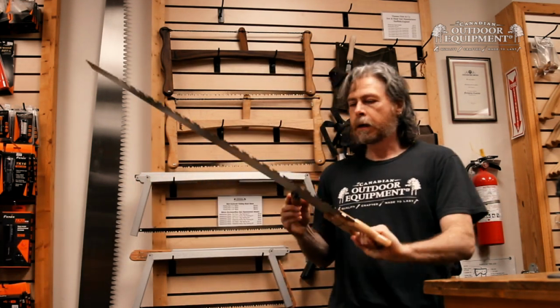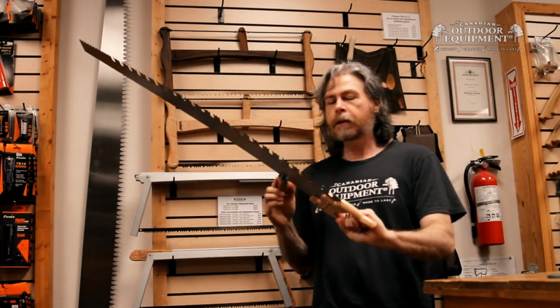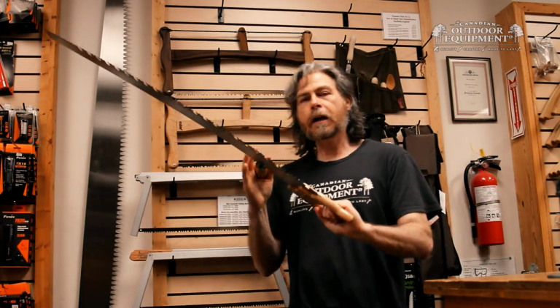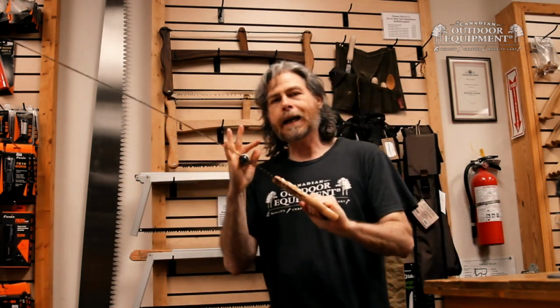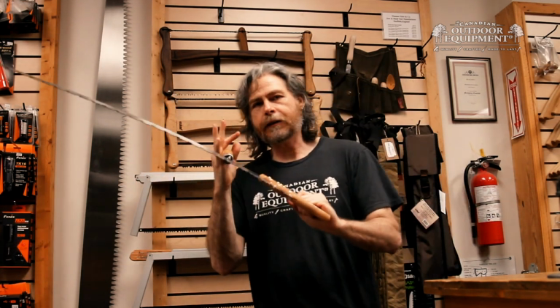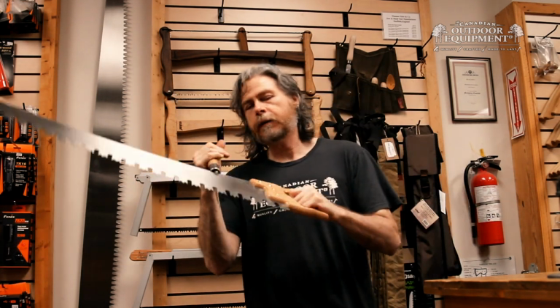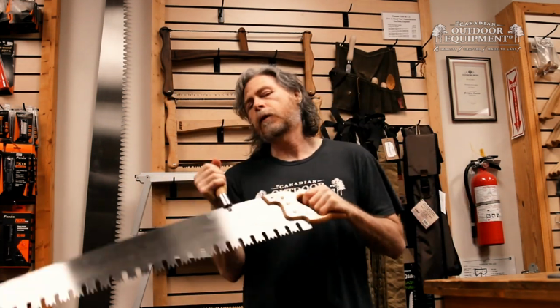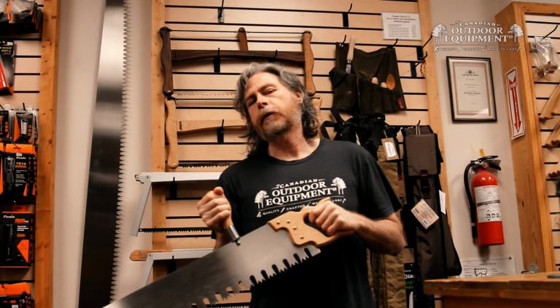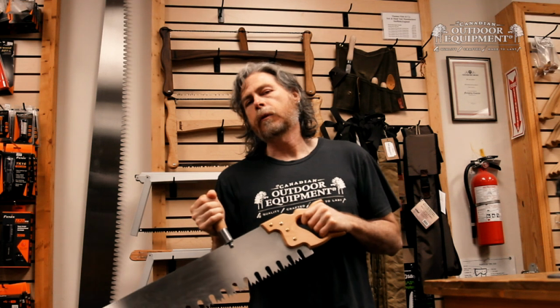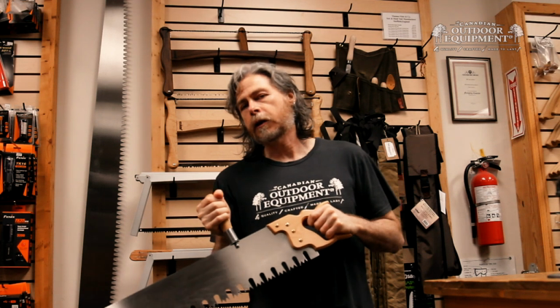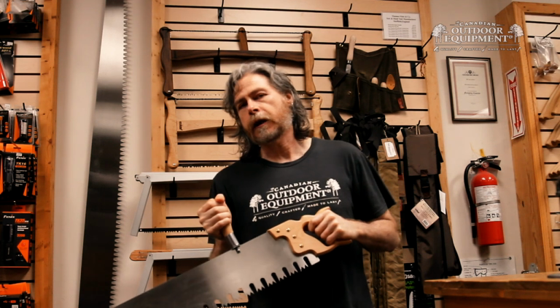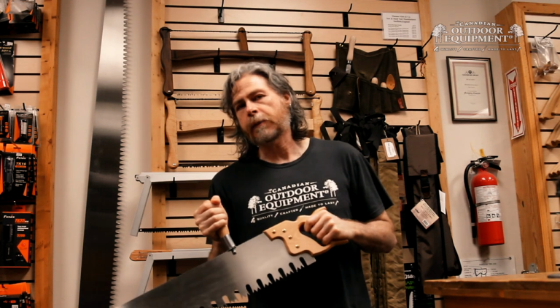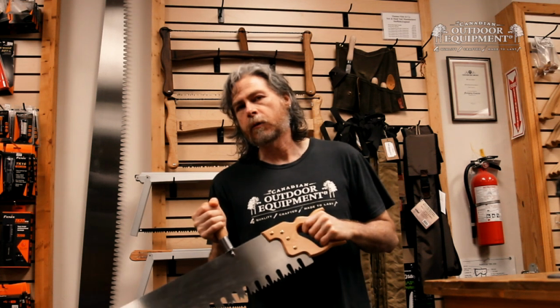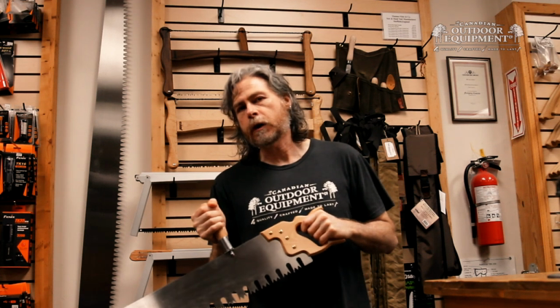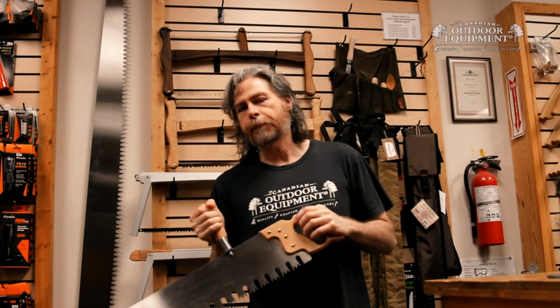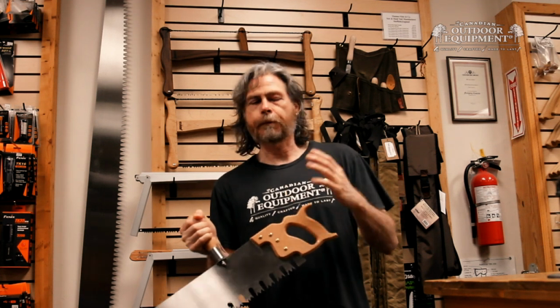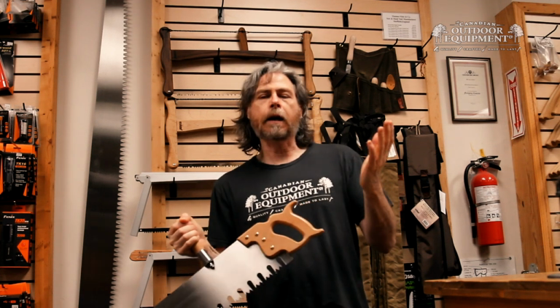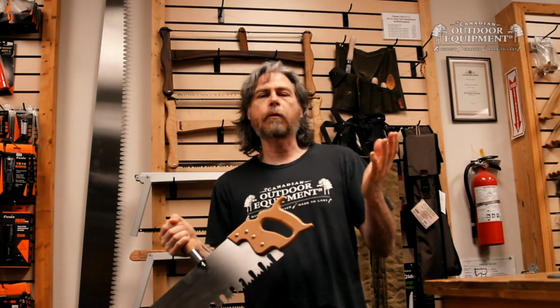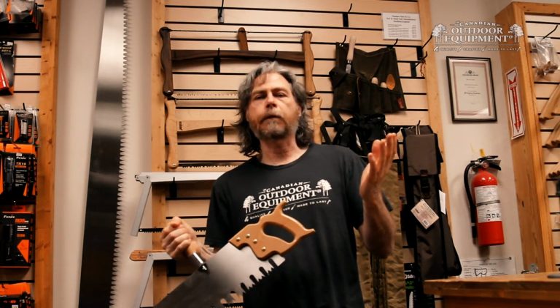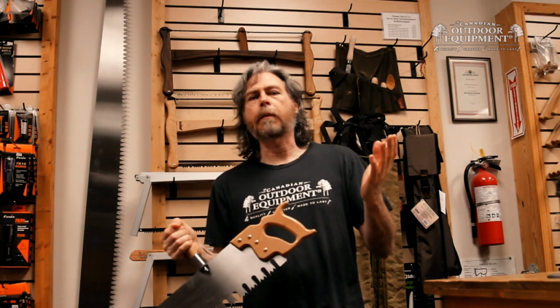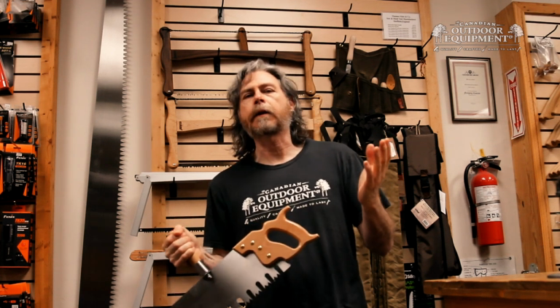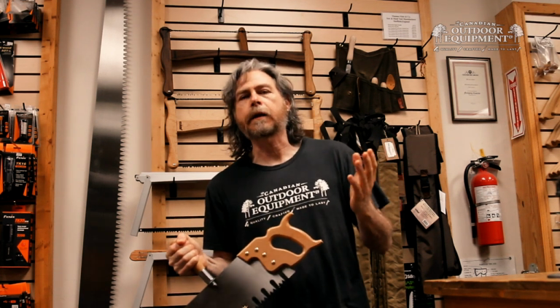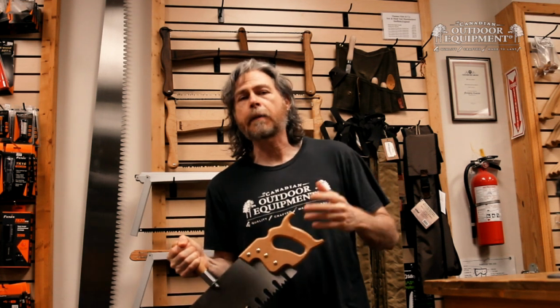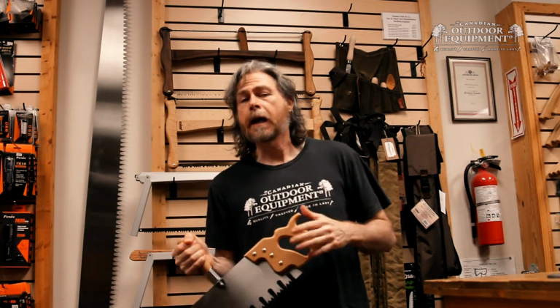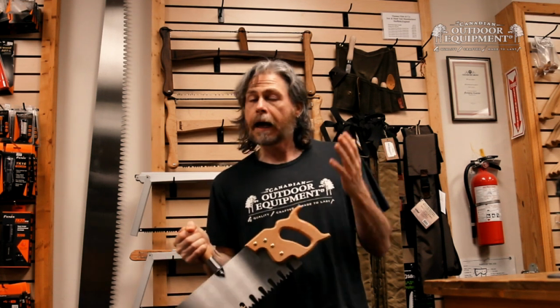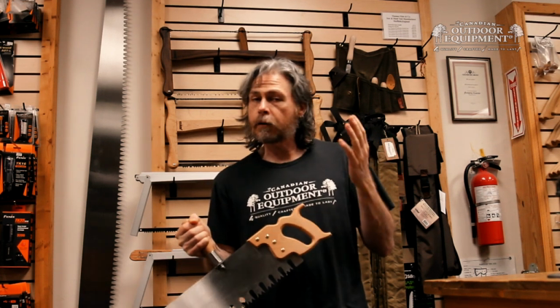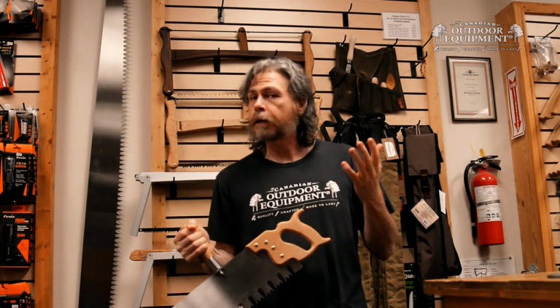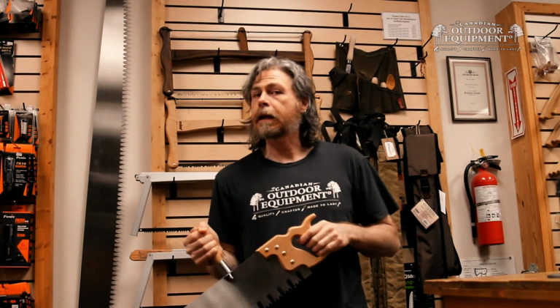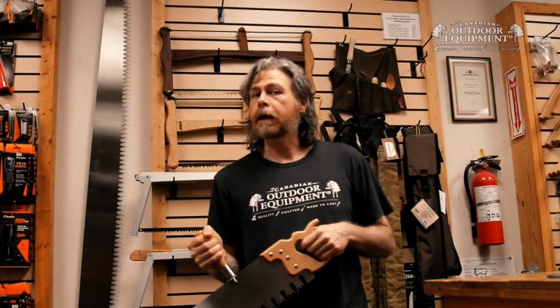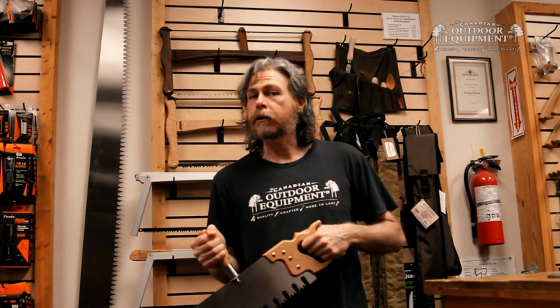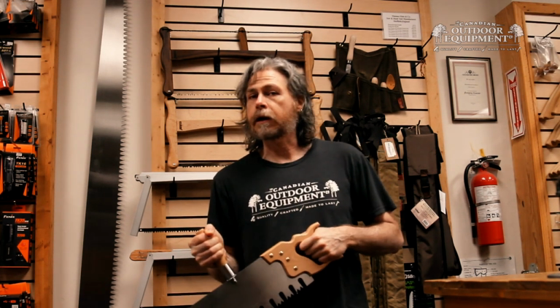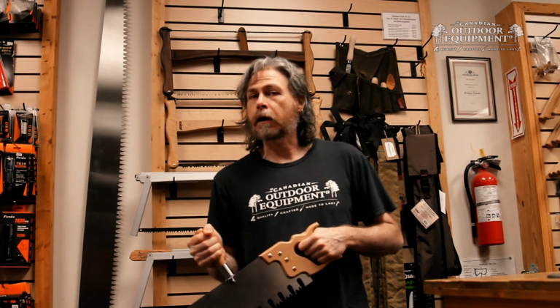This saw is excellent for going through larger diameter wood — firewood if you're bucking things up and don't feel like taking out the chainsaw.